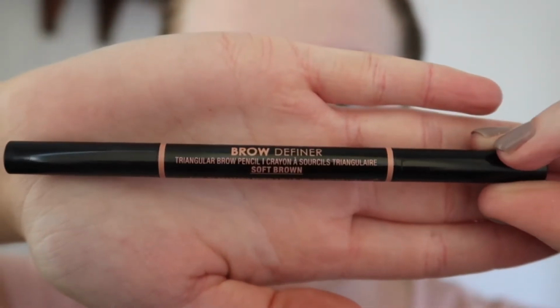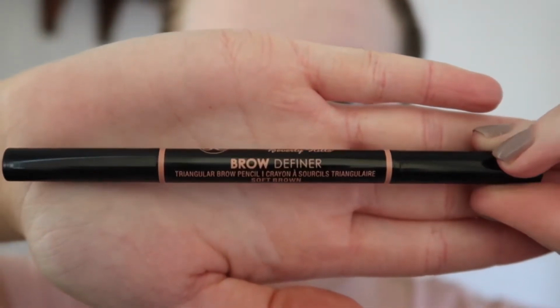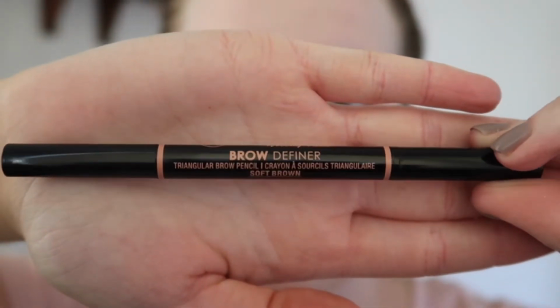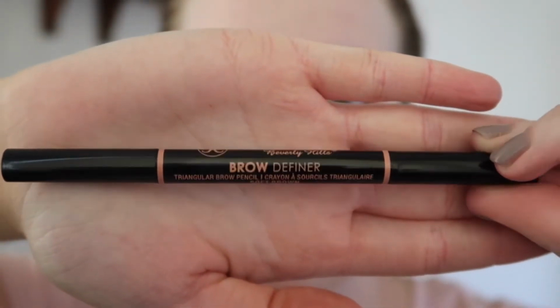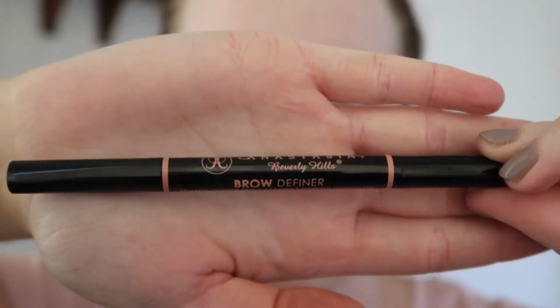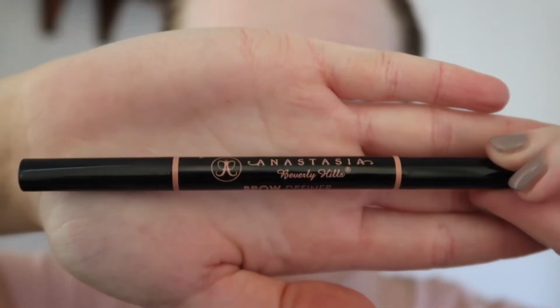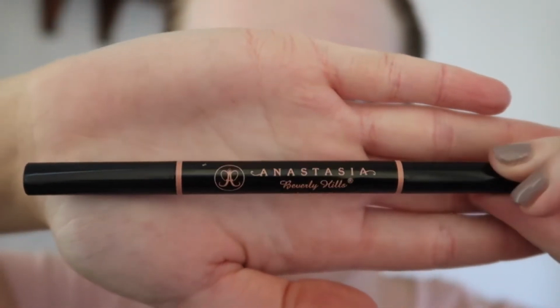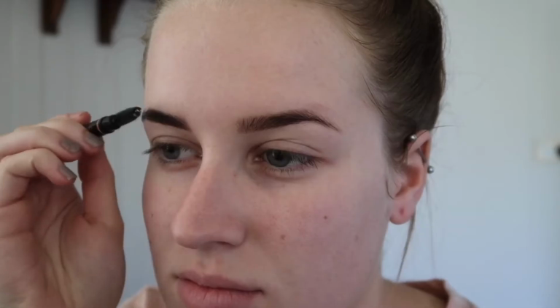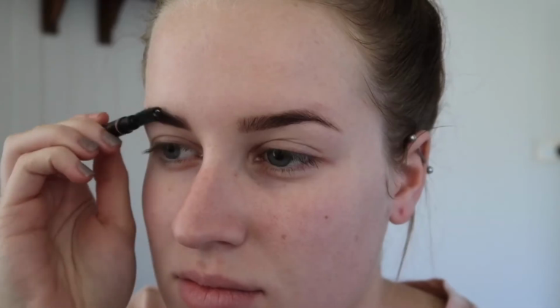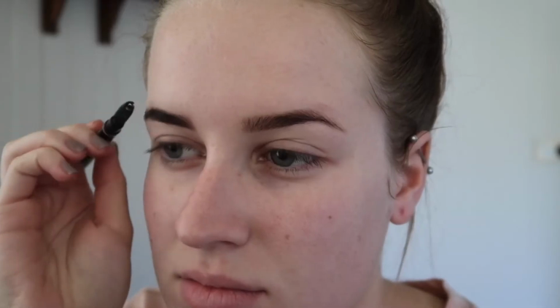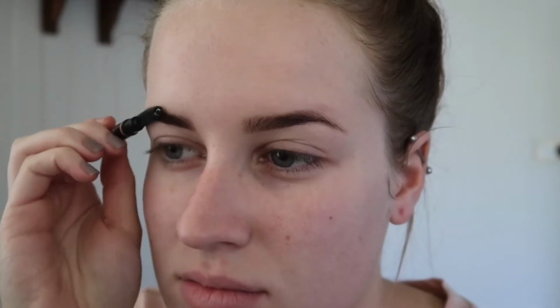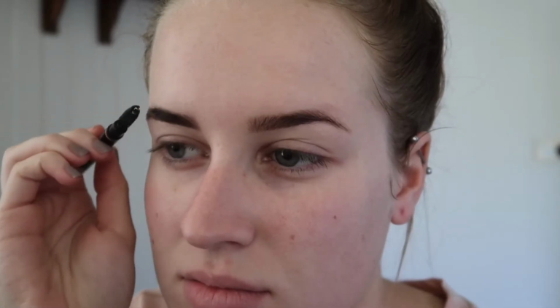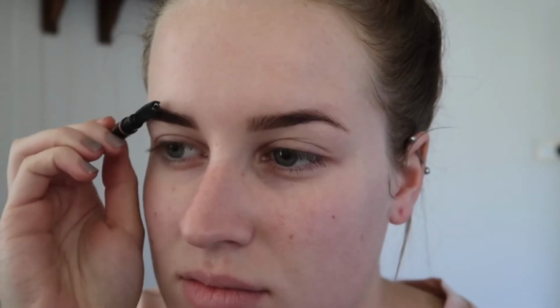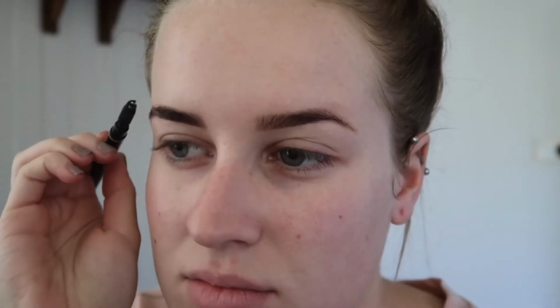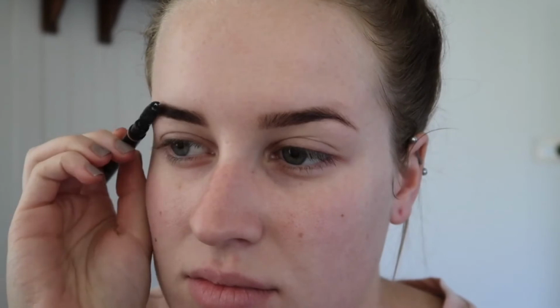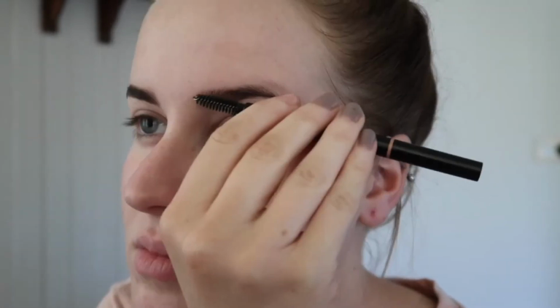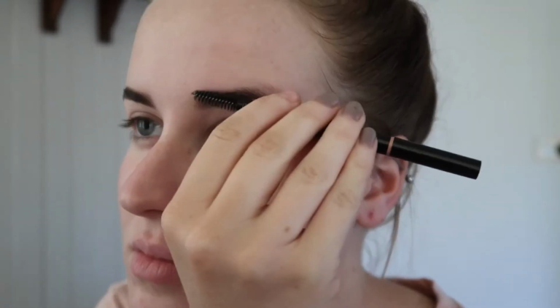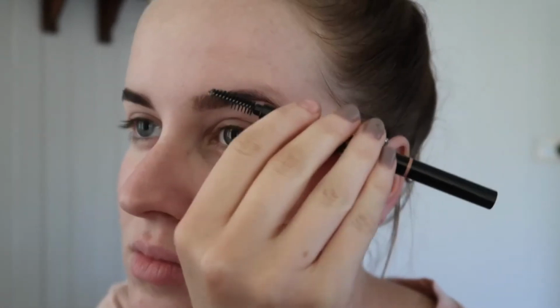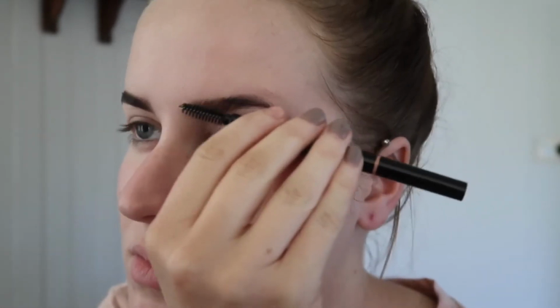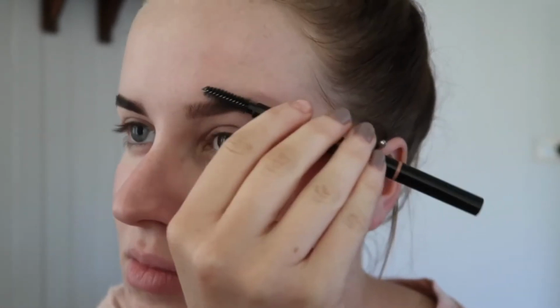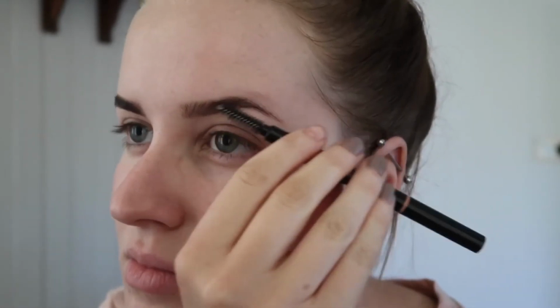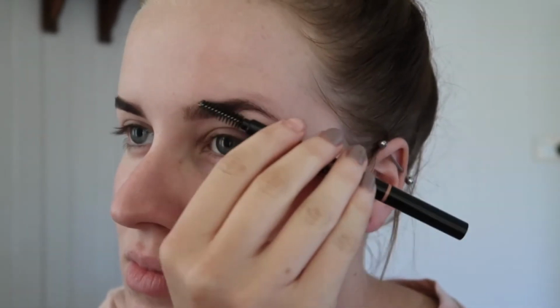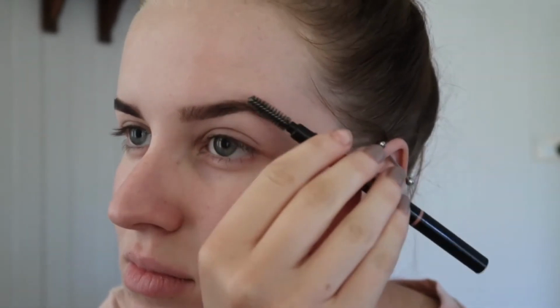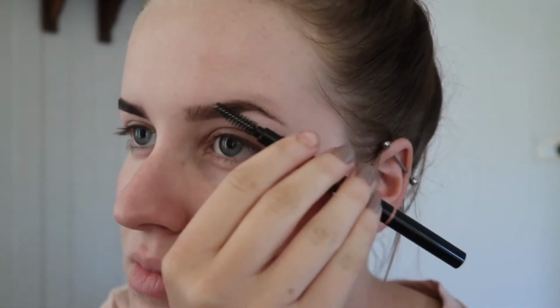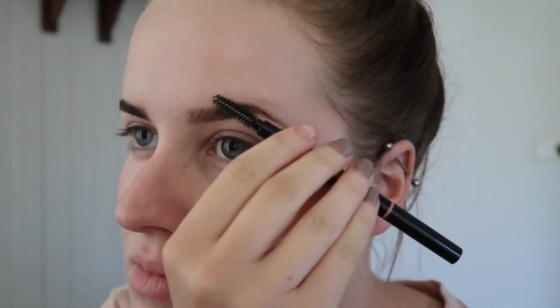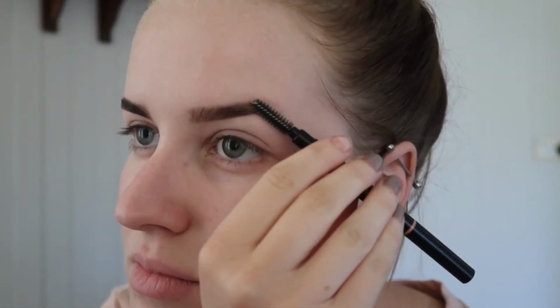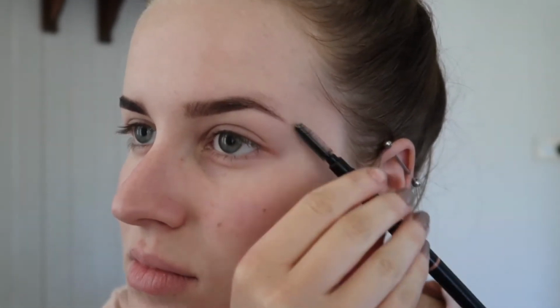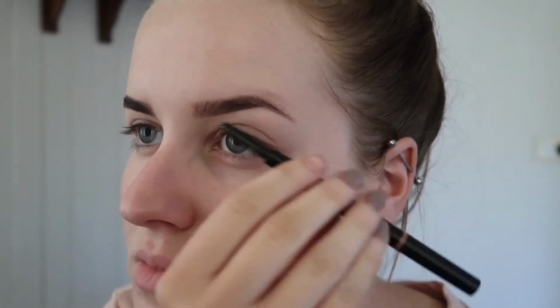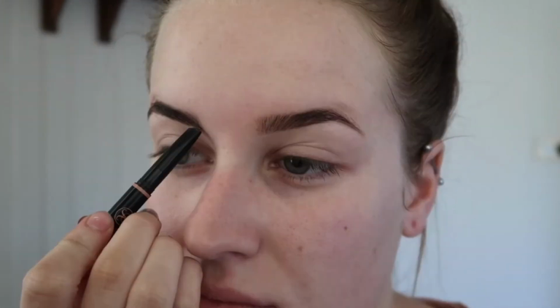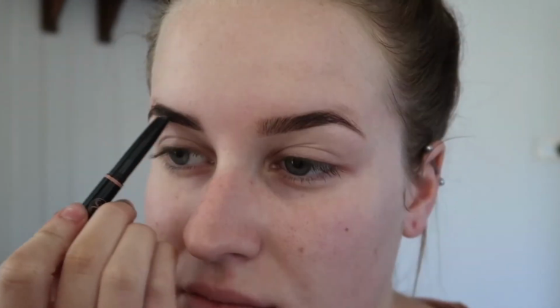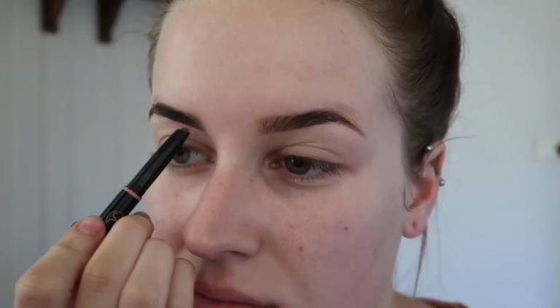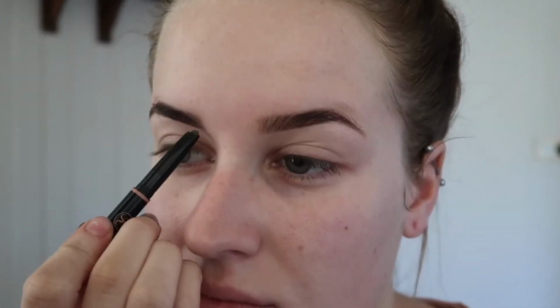I'm going to use a spoolie to brush my brows into place and then just go ahead and fill them in.